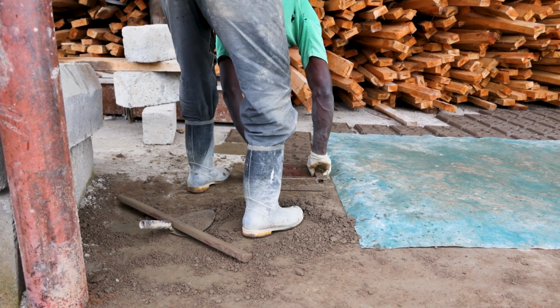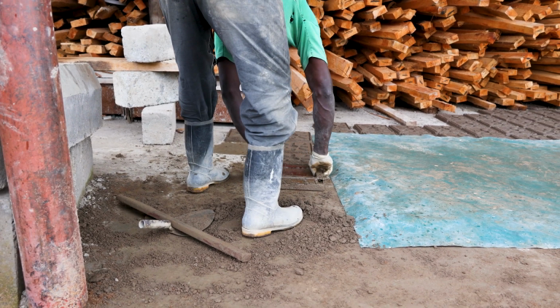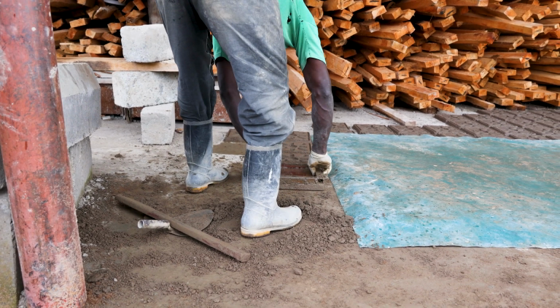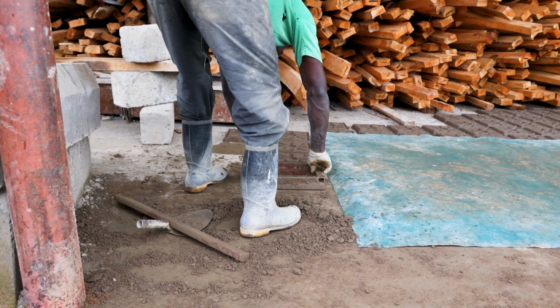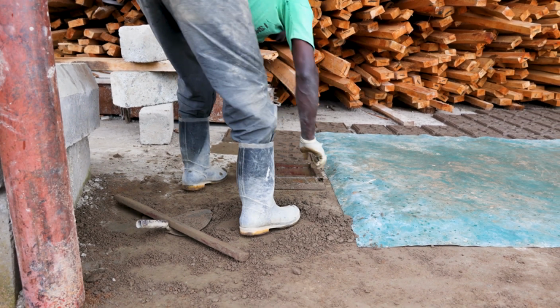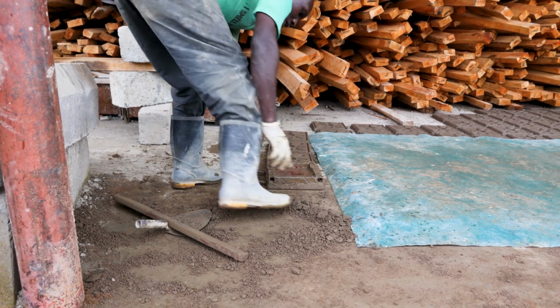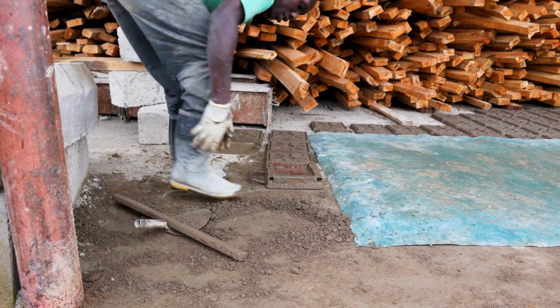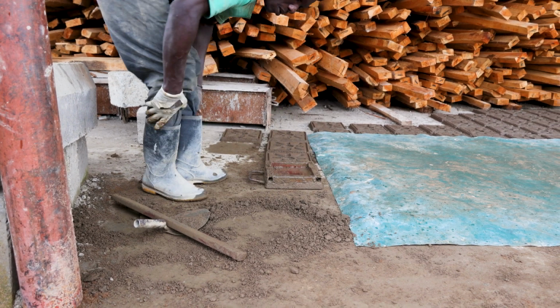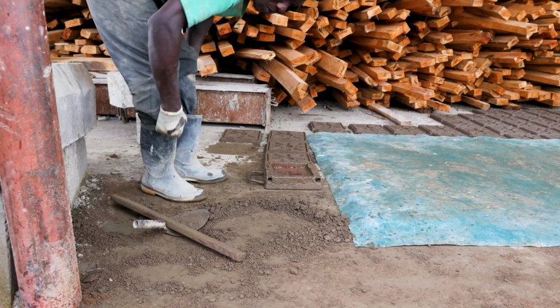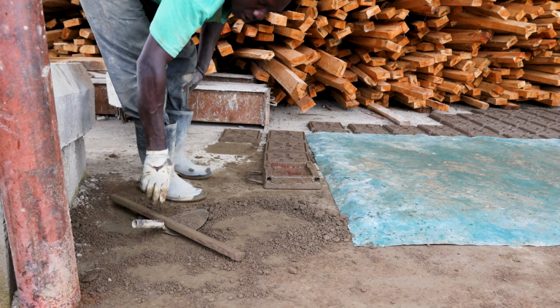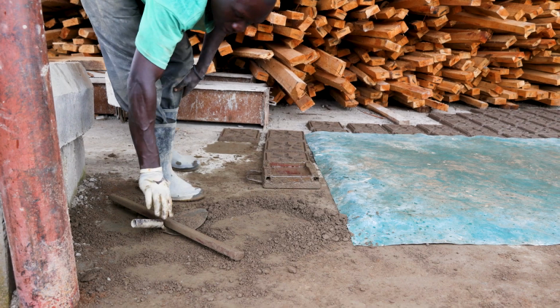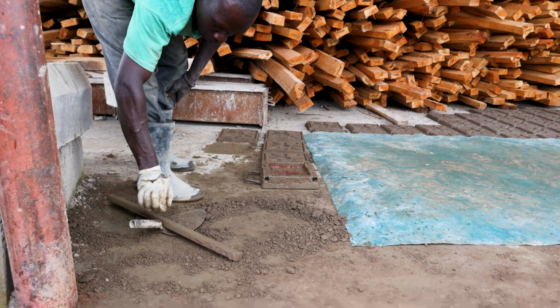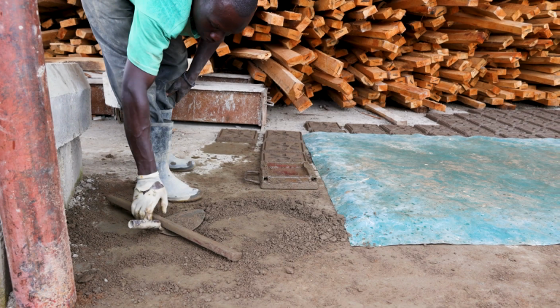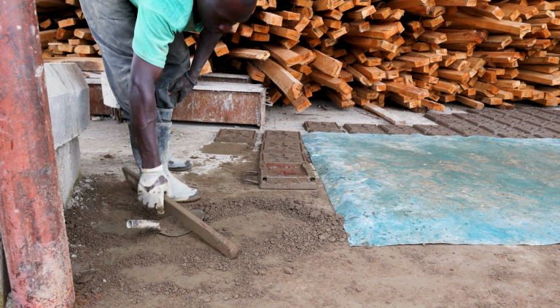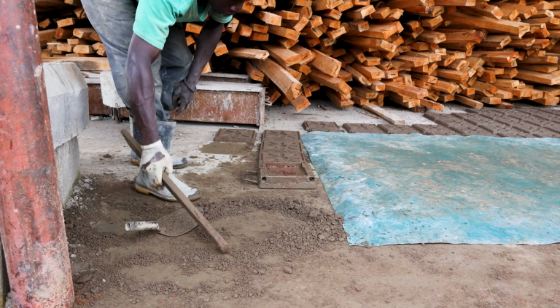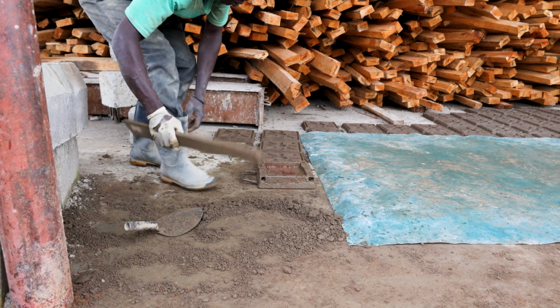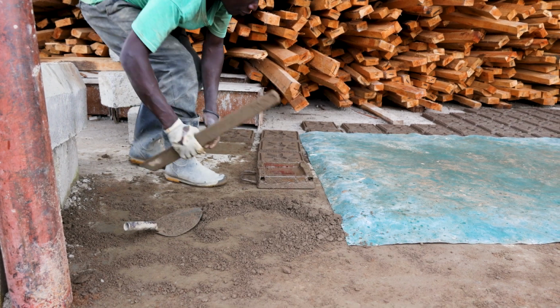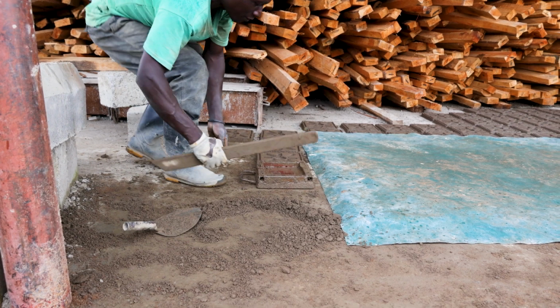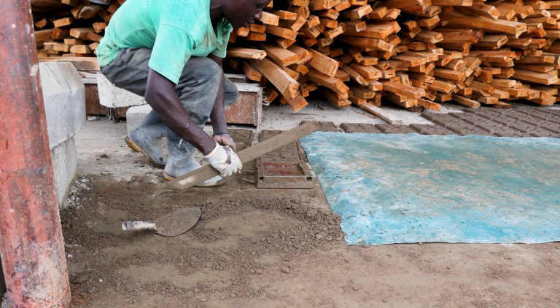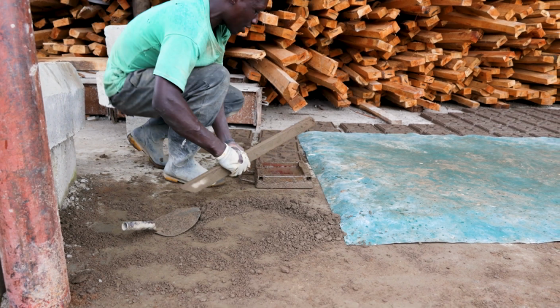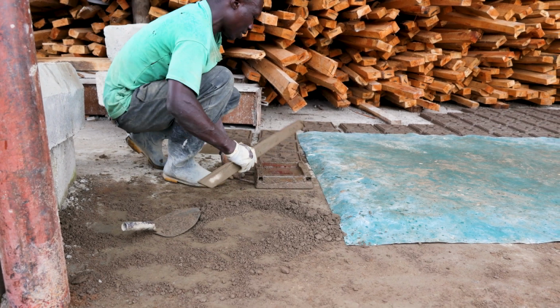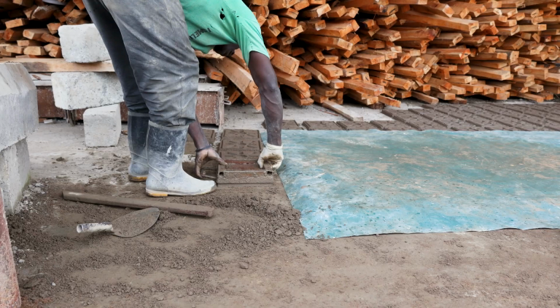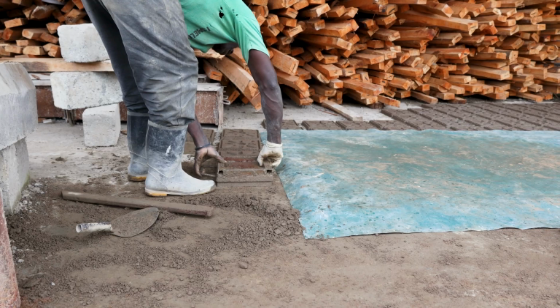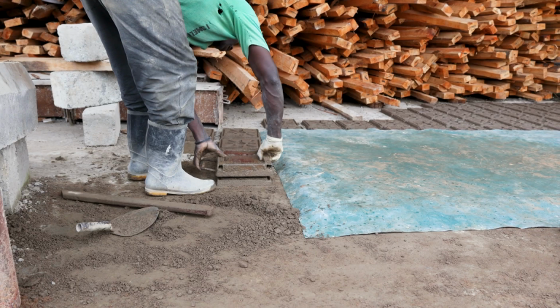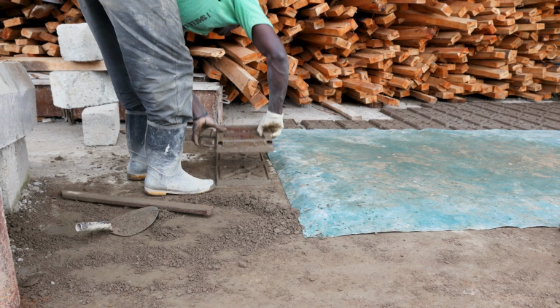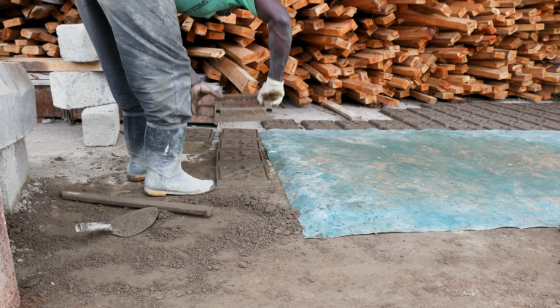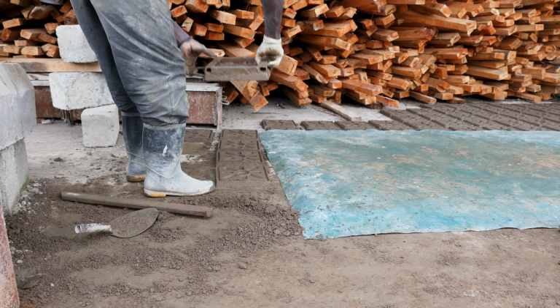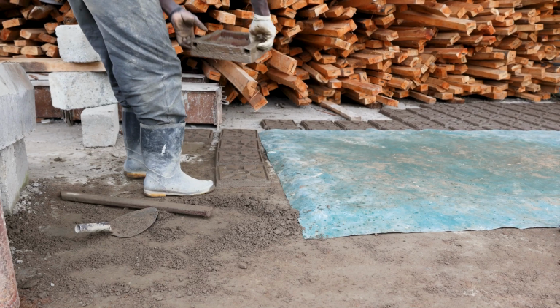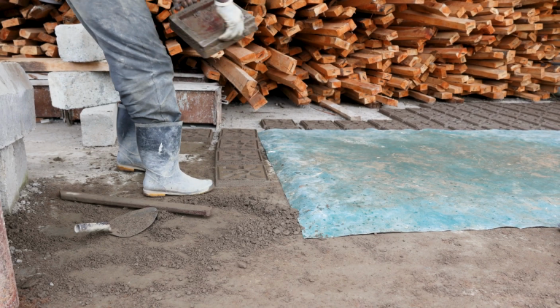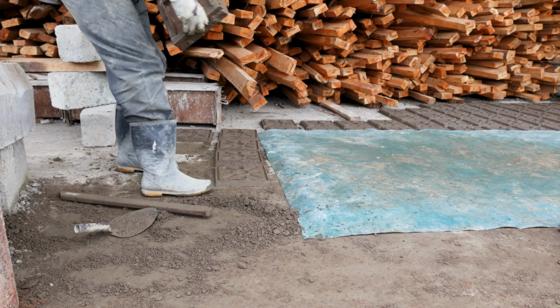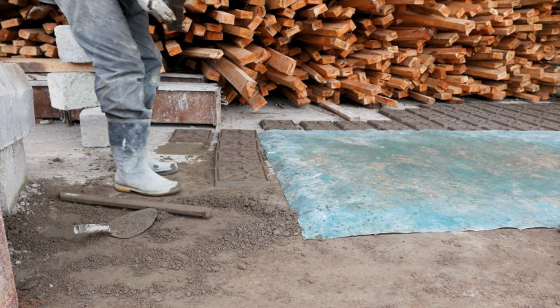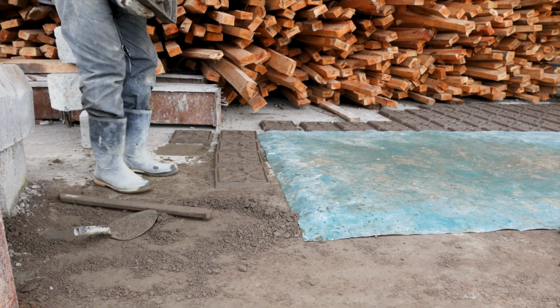During curing, we can do curing for seven days, for curing purposes.